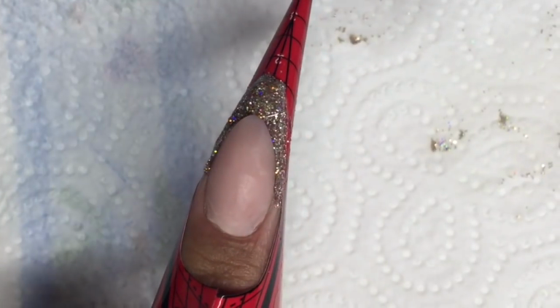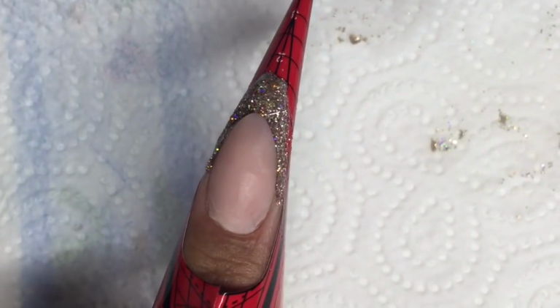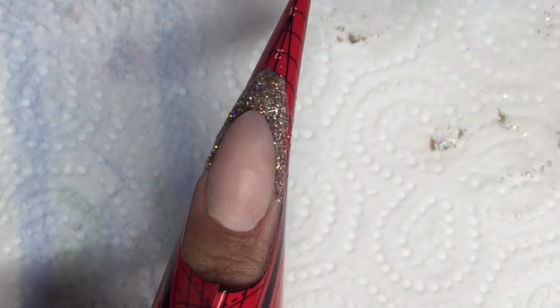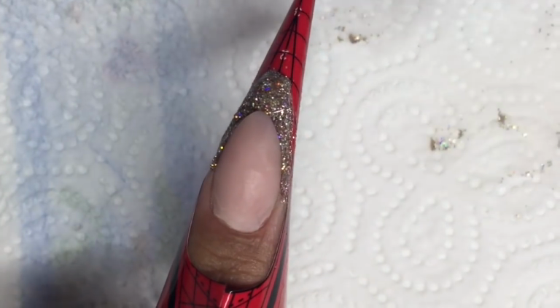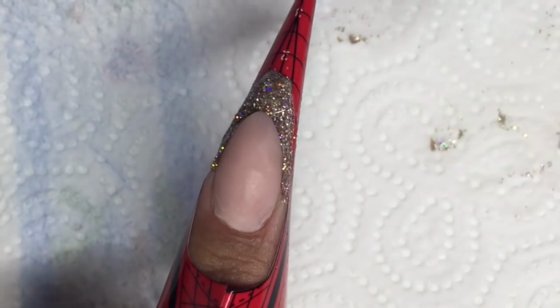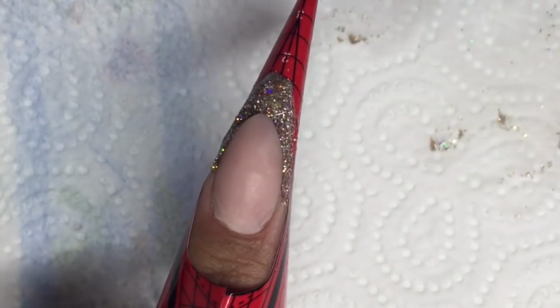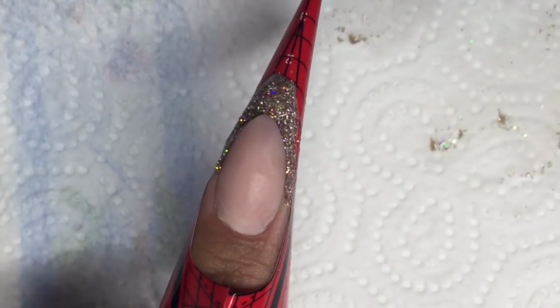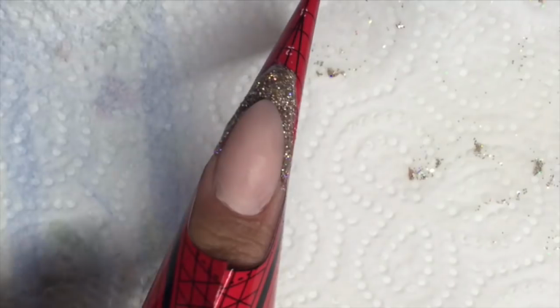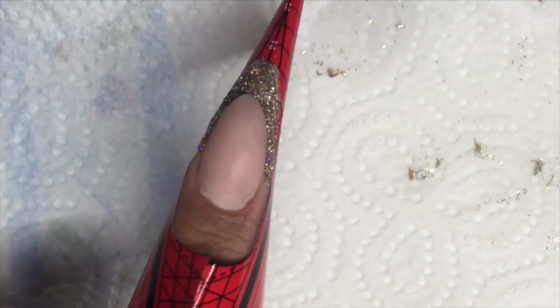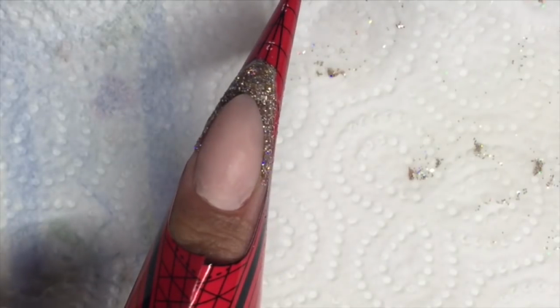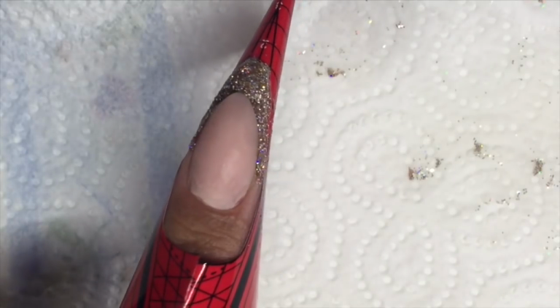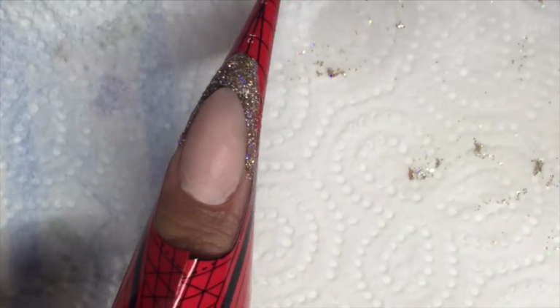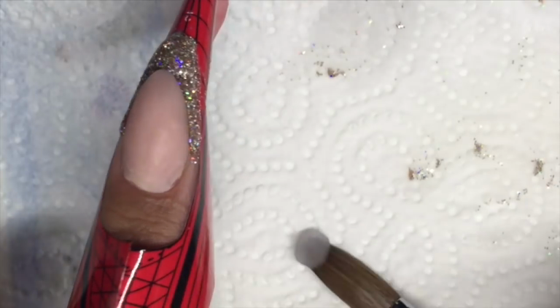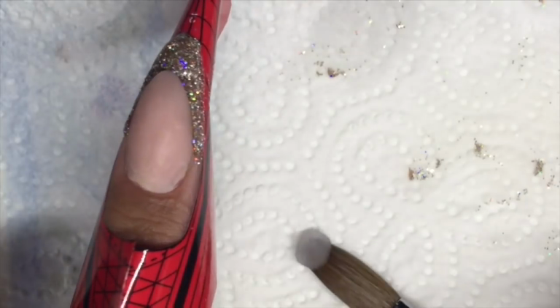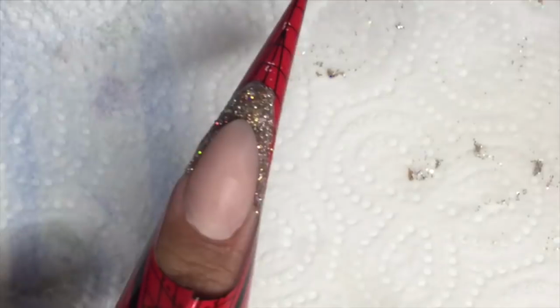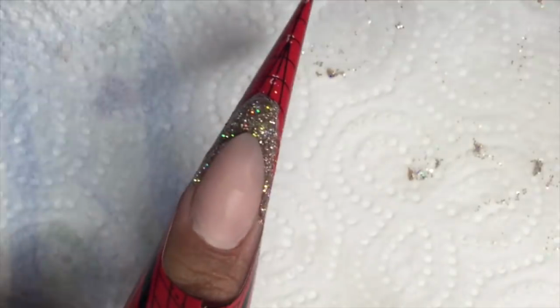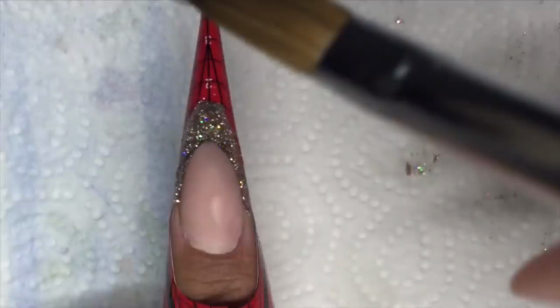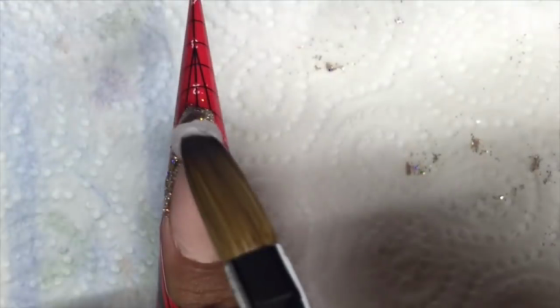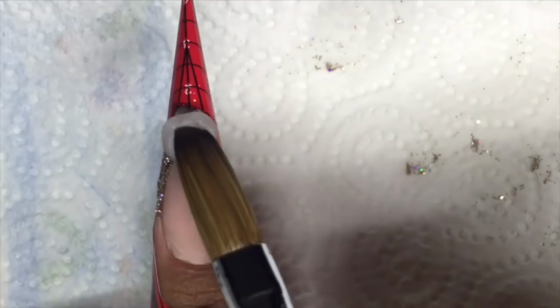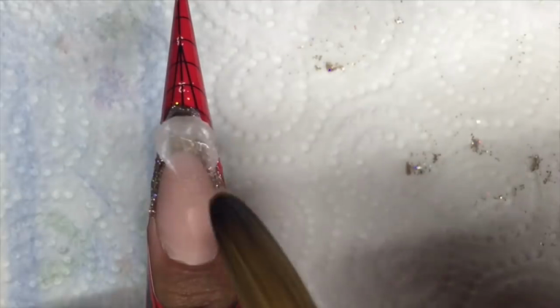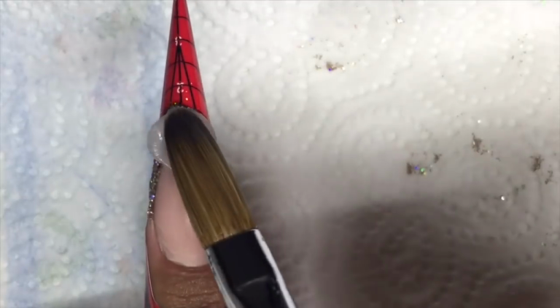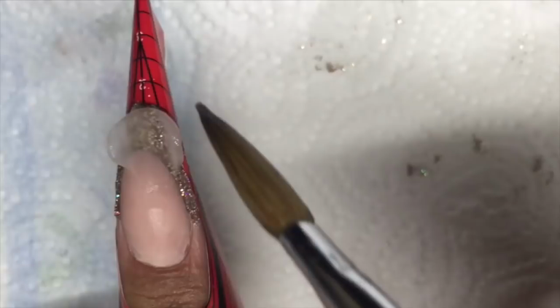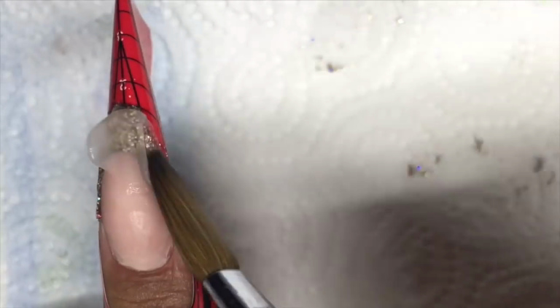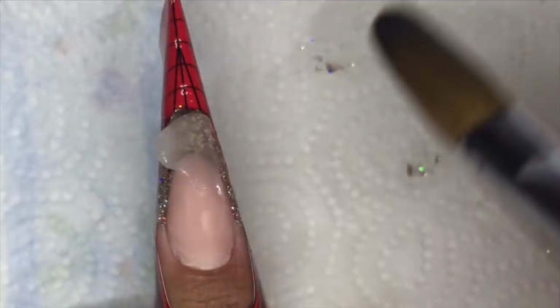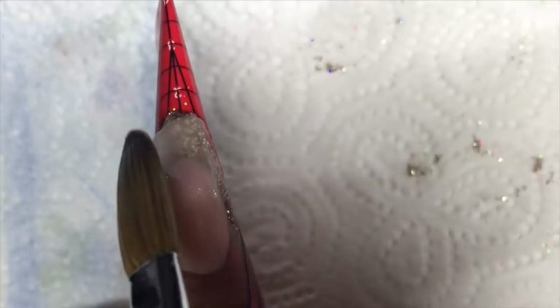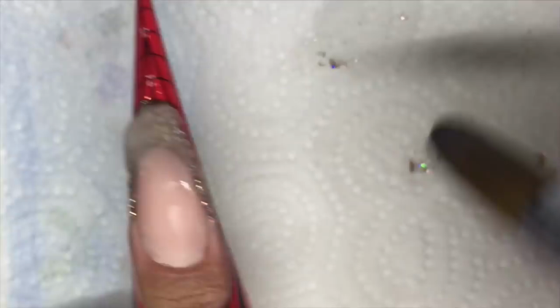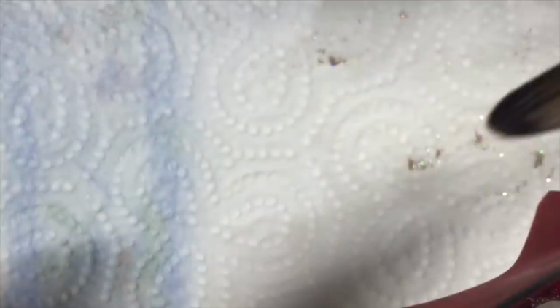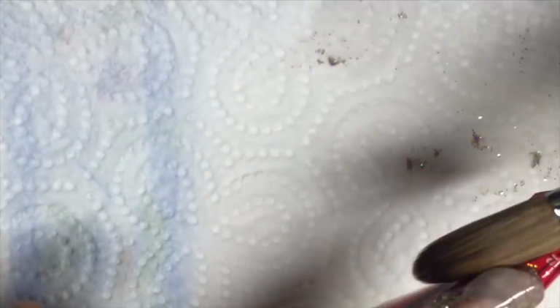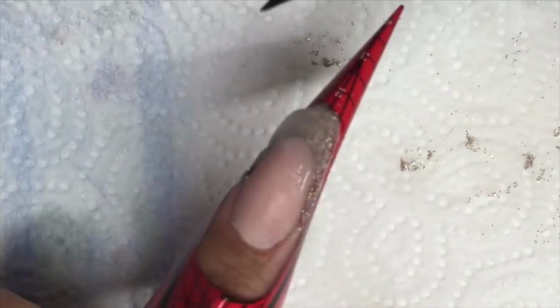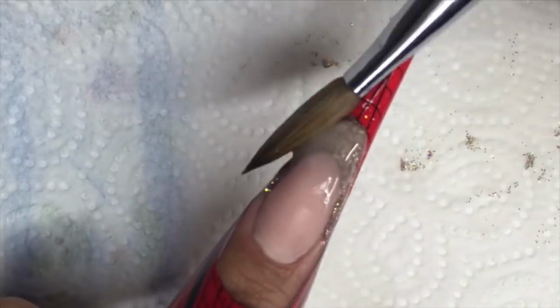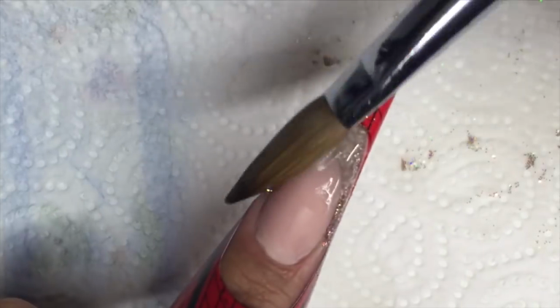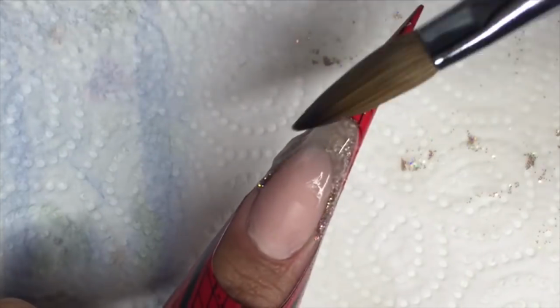Because we don't want to scratch any of that lovely glitter, I'm going to cap this whole nail with clear acrylic.